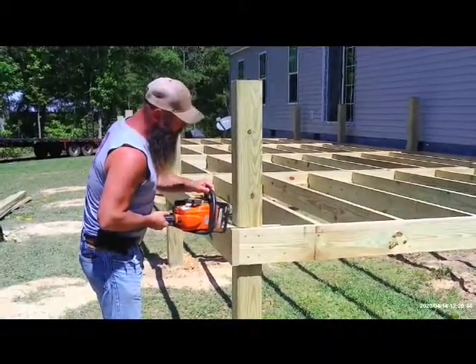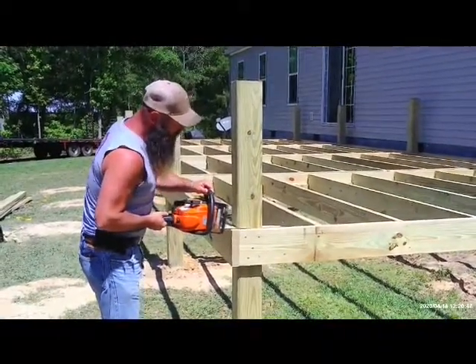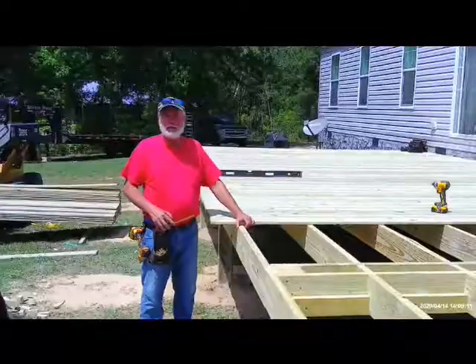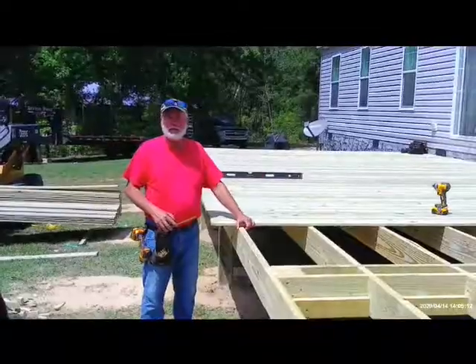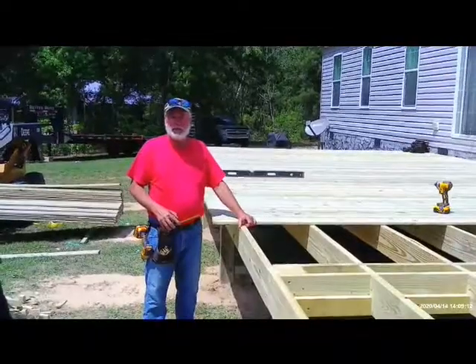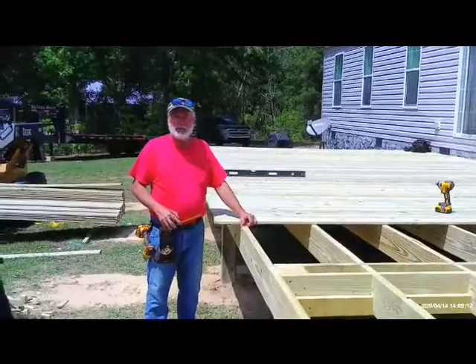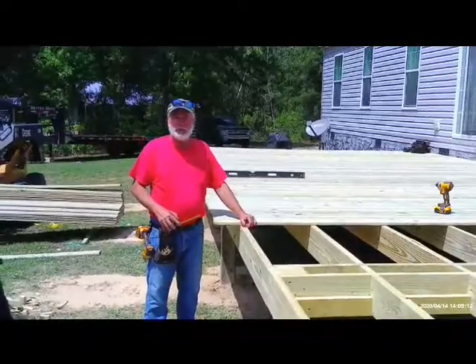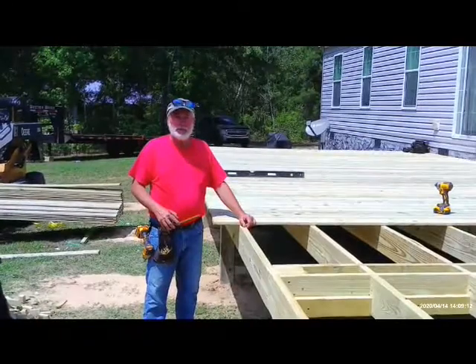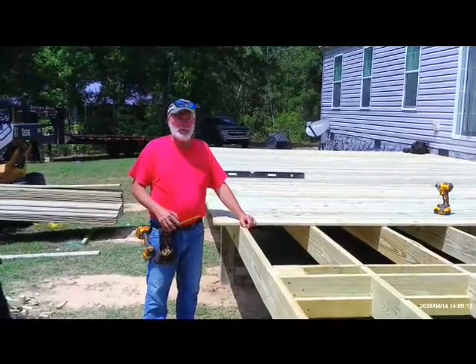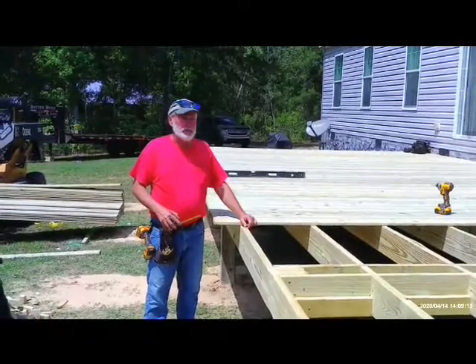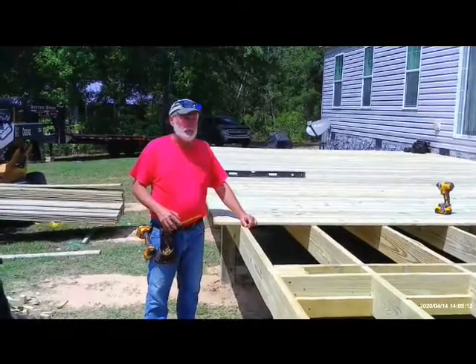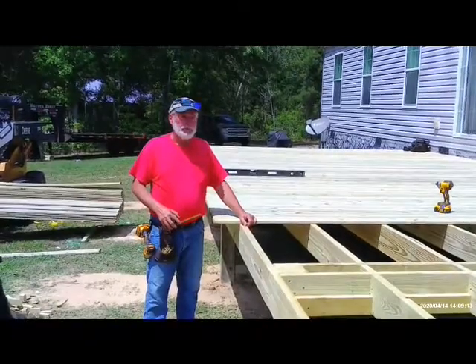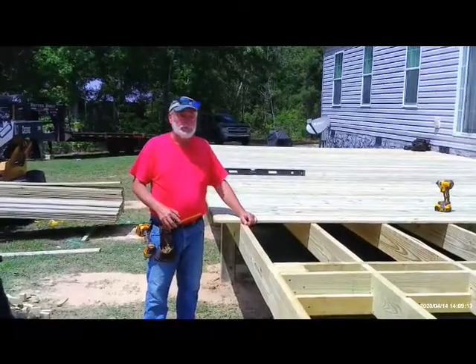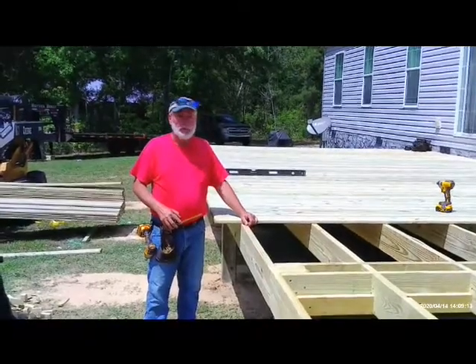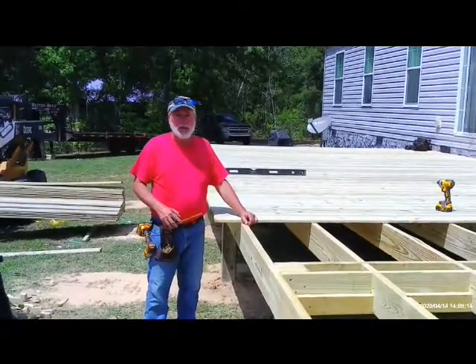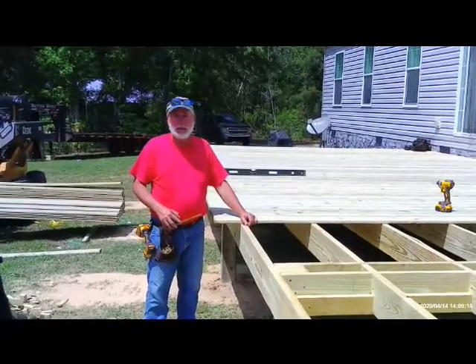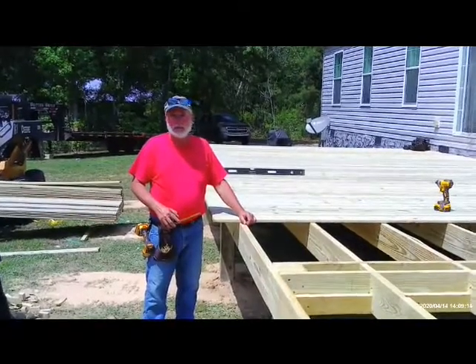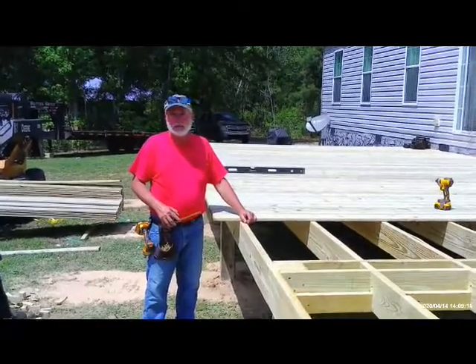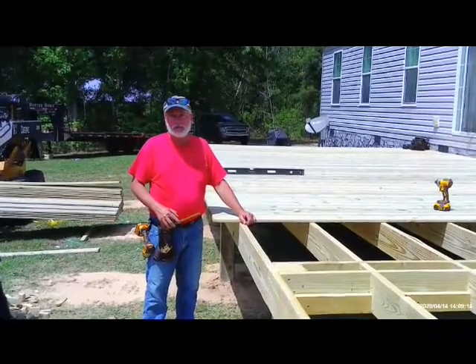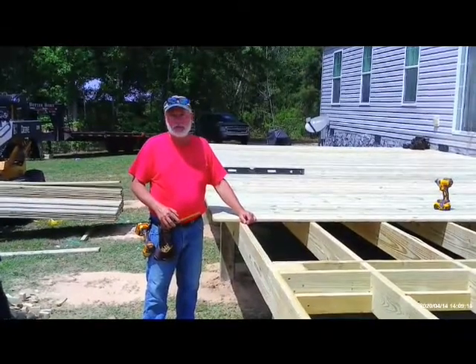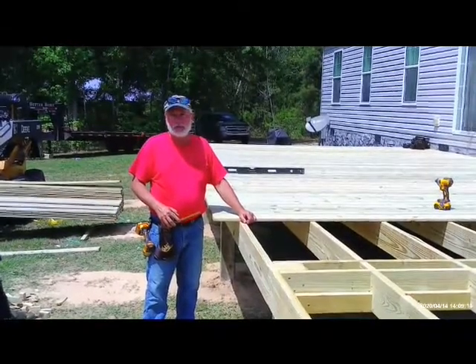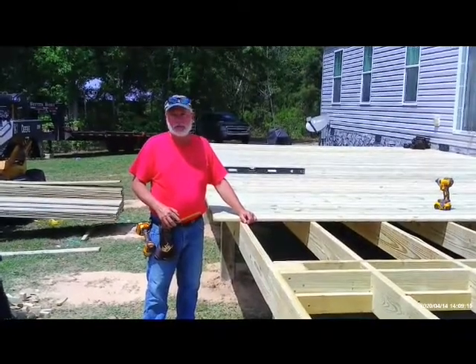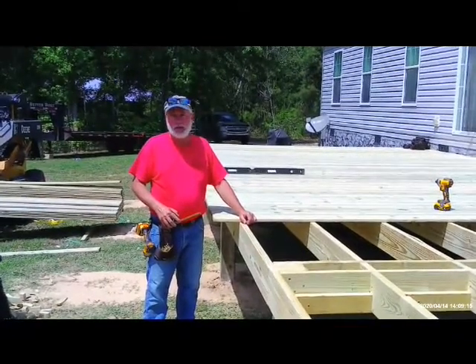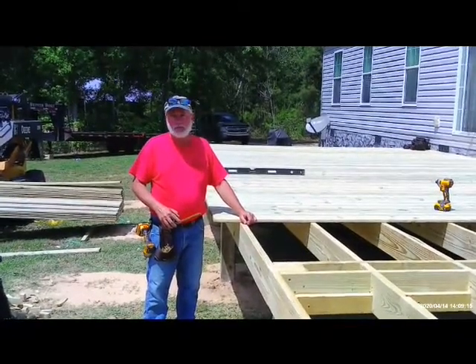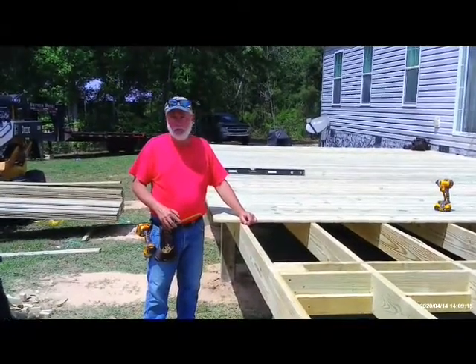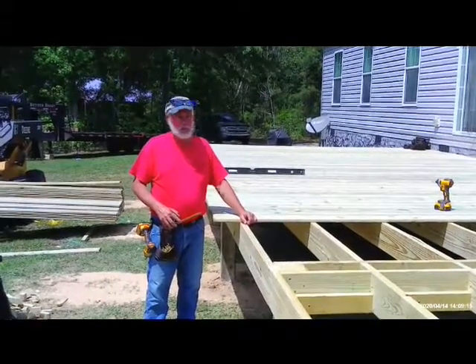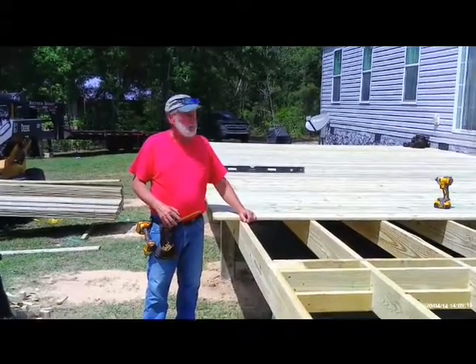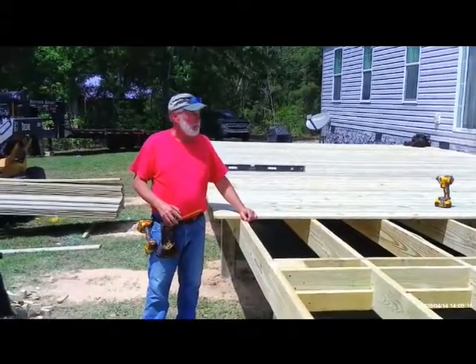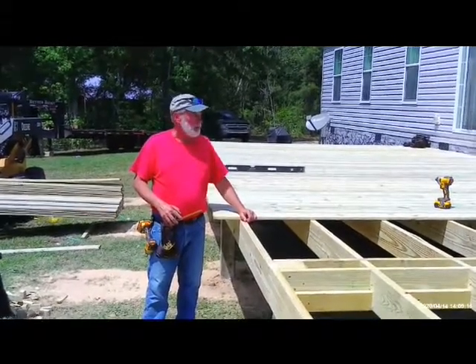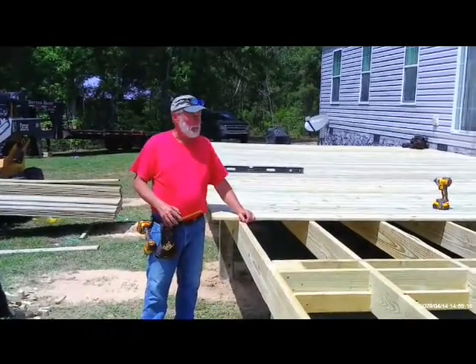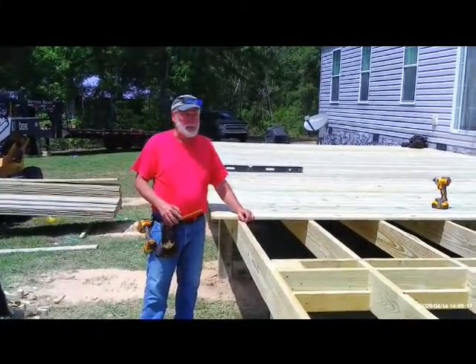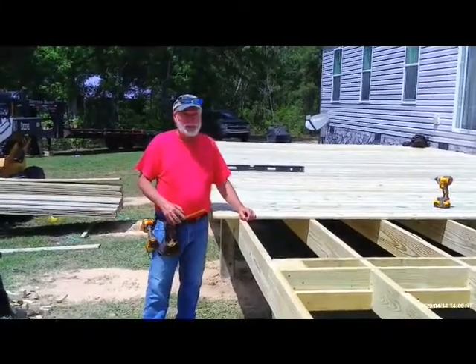It's a sunny afternoon to put the floor down on this deck slash porch, but we're getting it done.